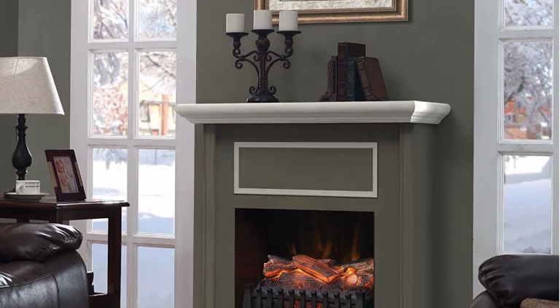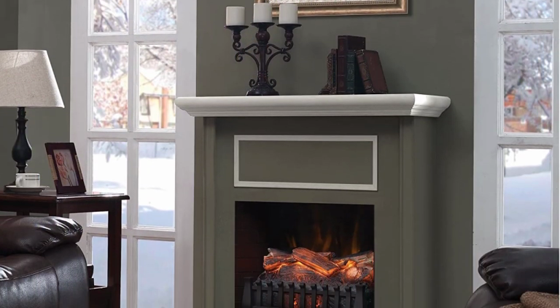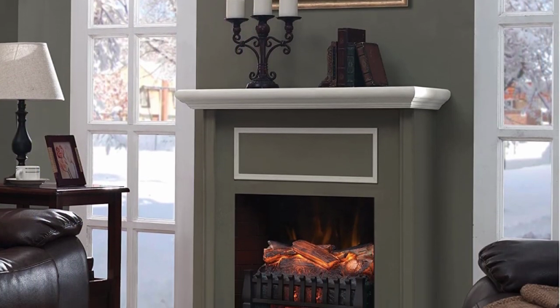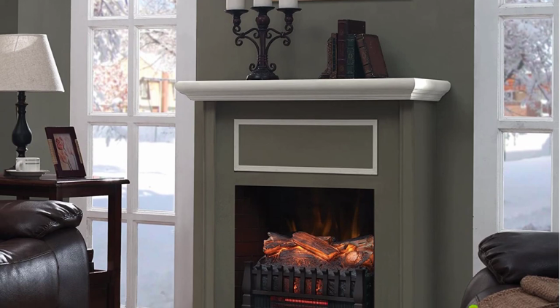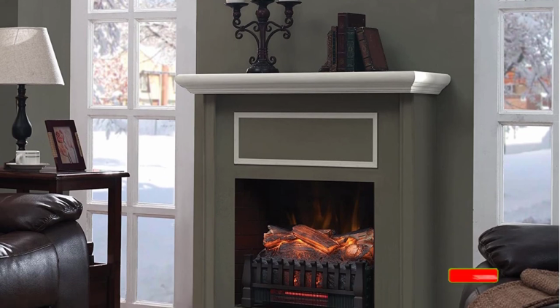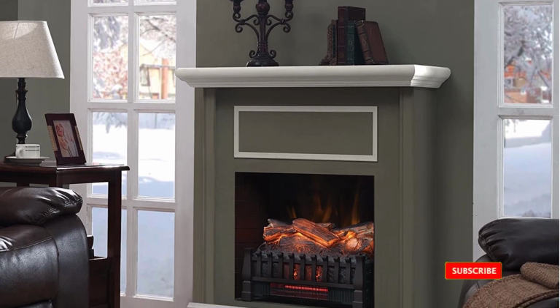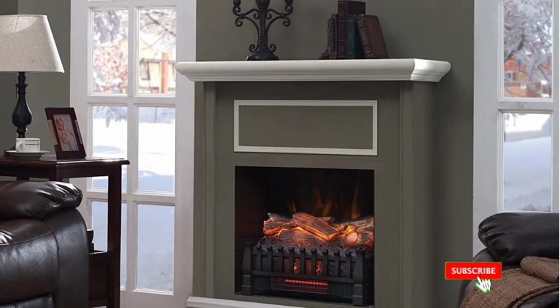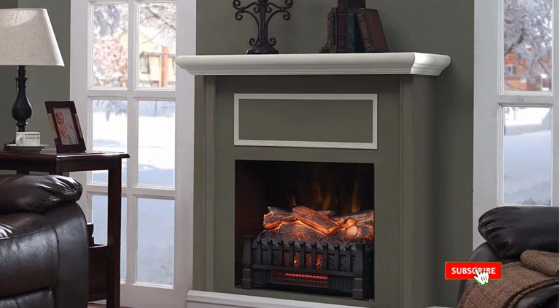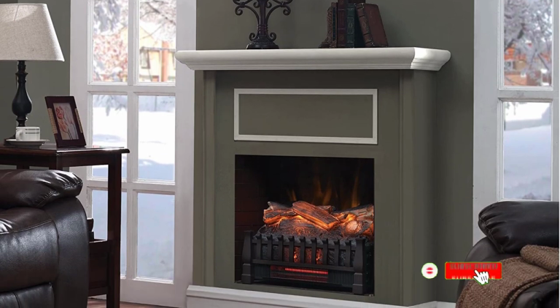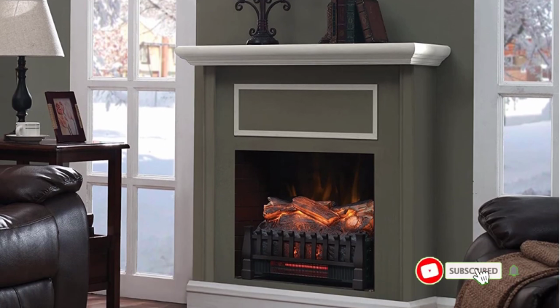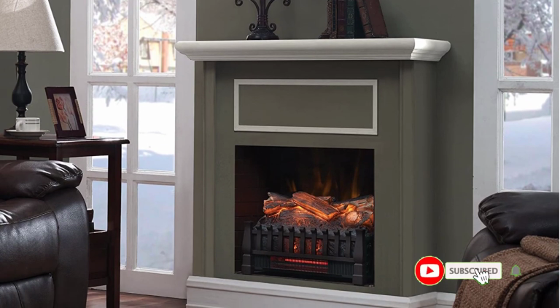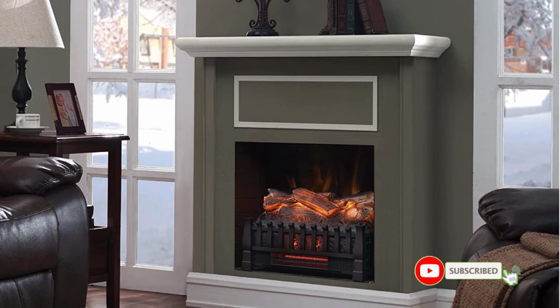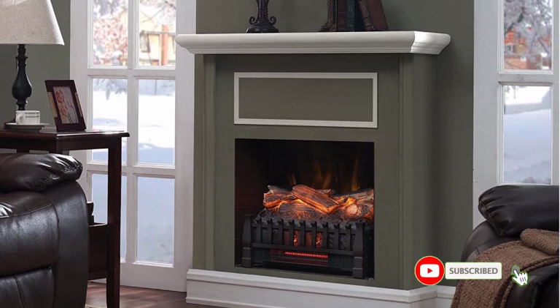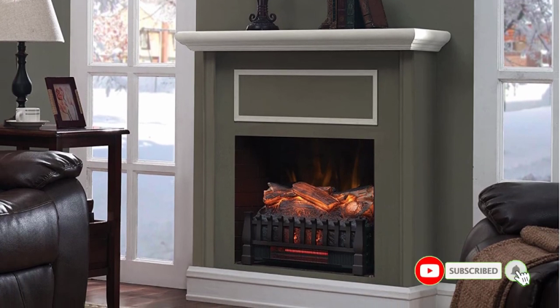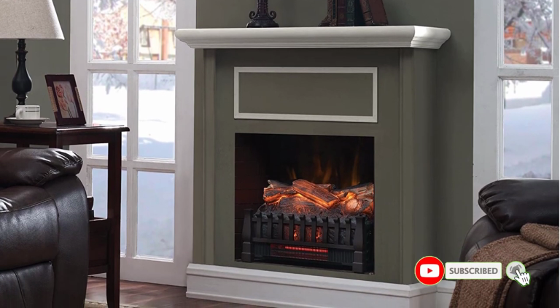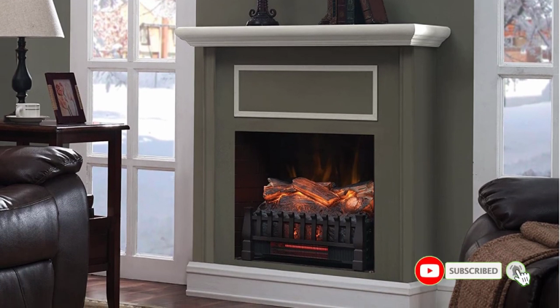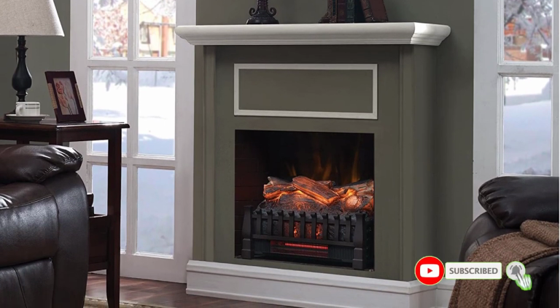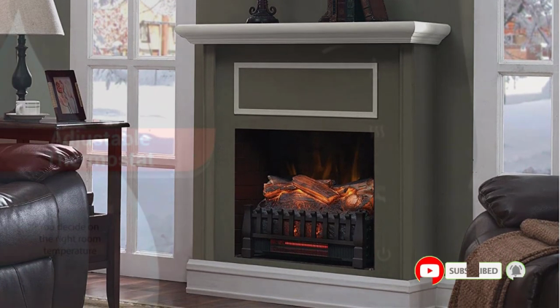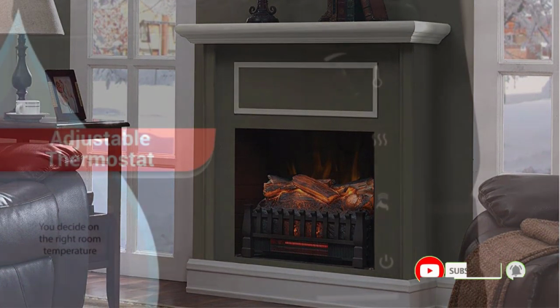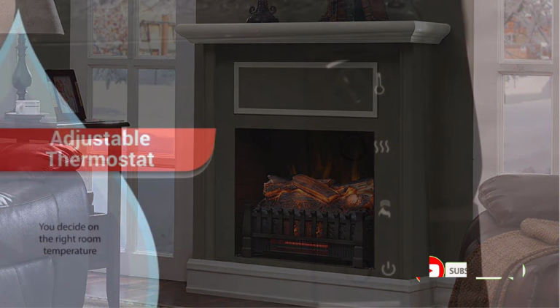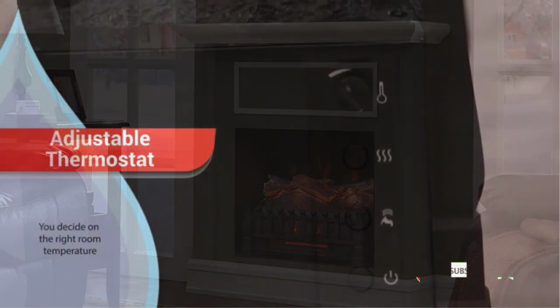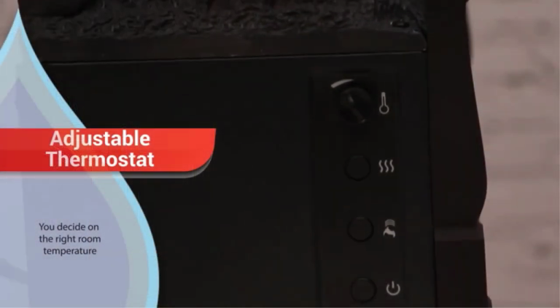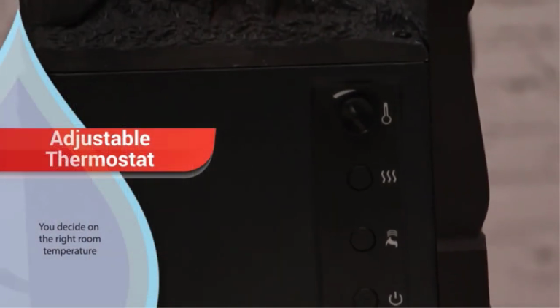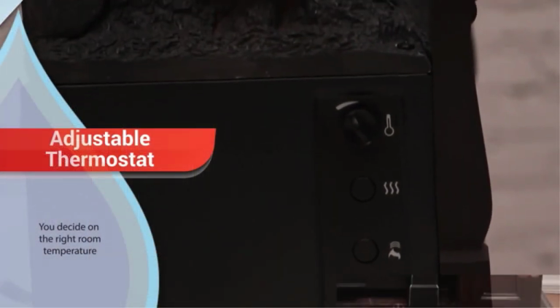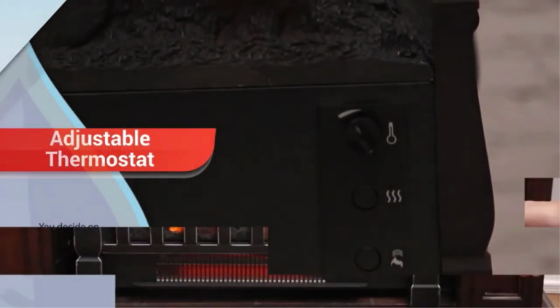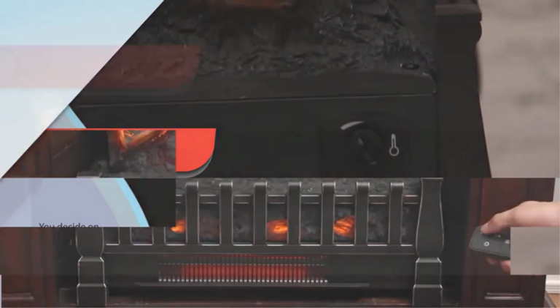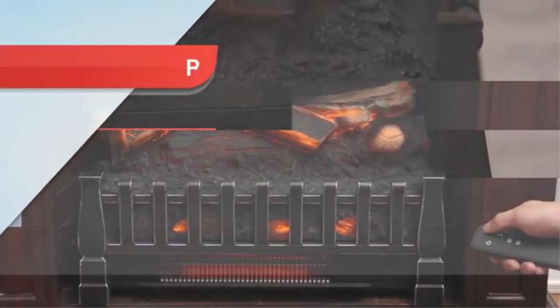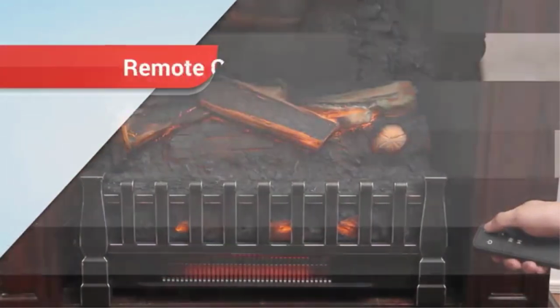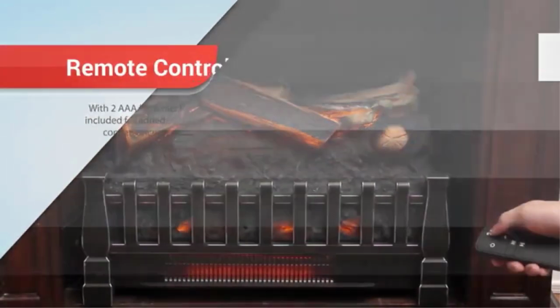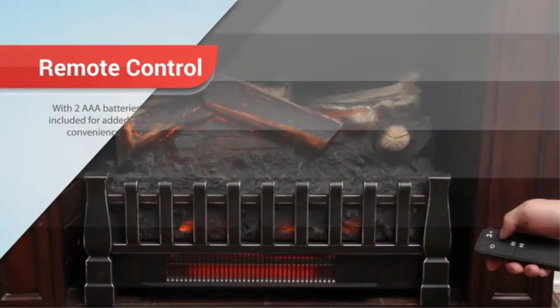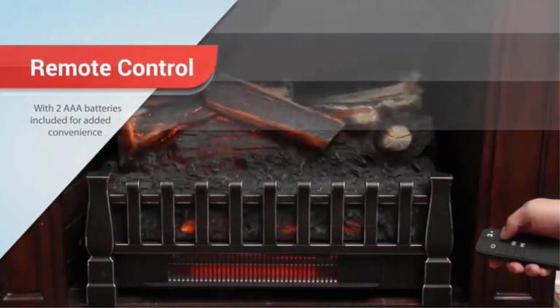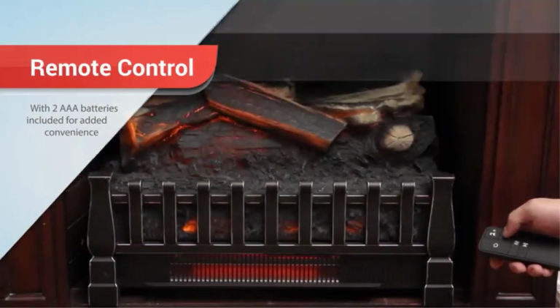The most common term, and the one you will see most often when shopping, is halogen heater, but you may also see coarse heater halogen, coarse heater, or tungsten heater.